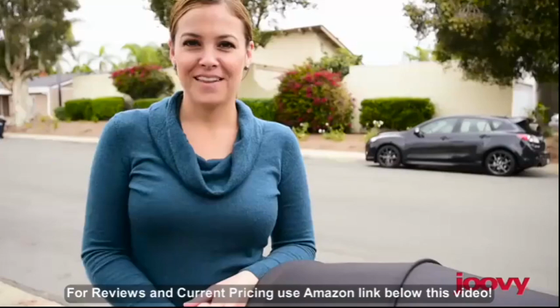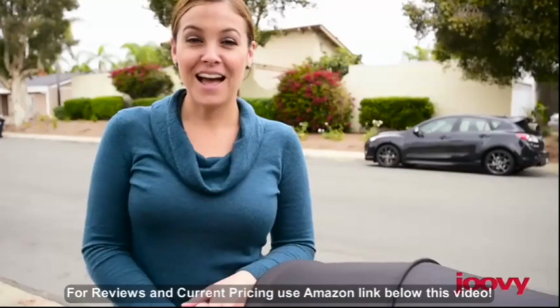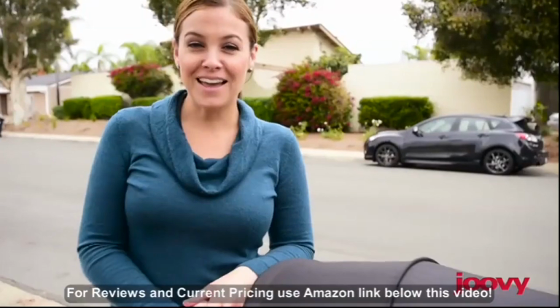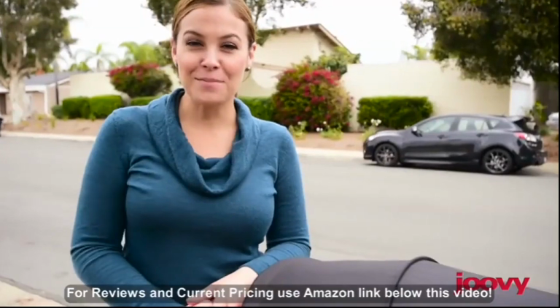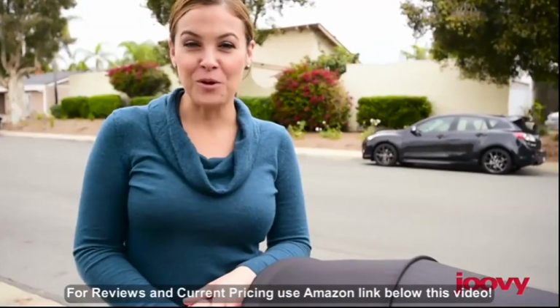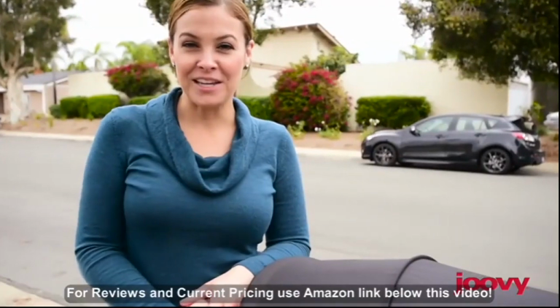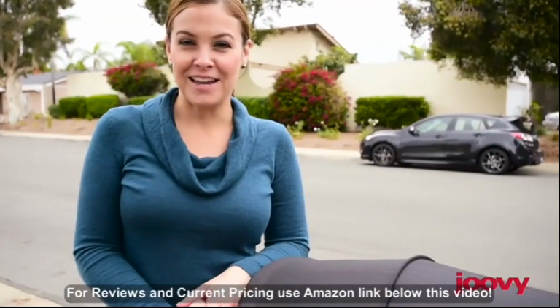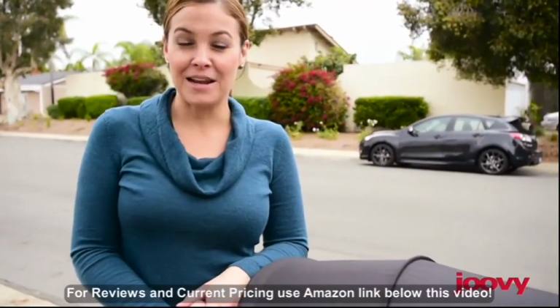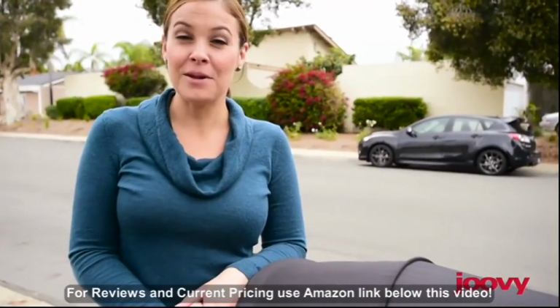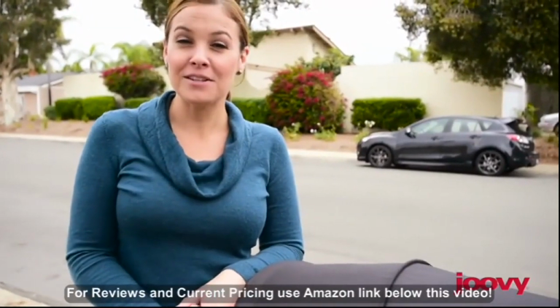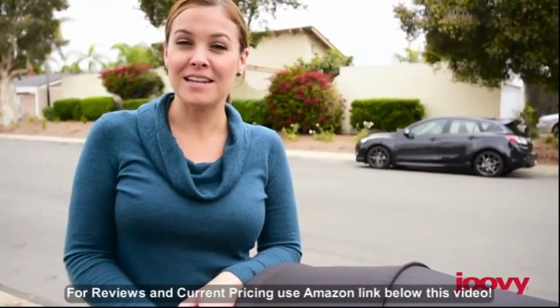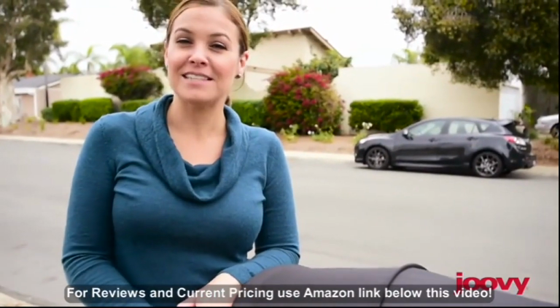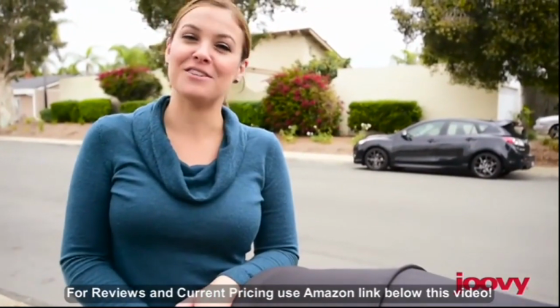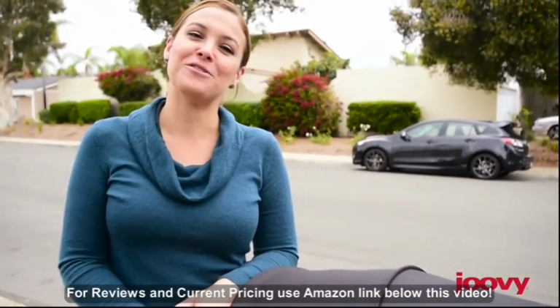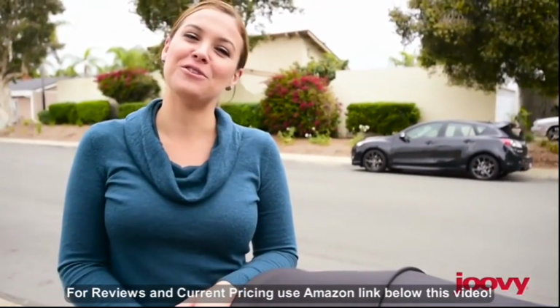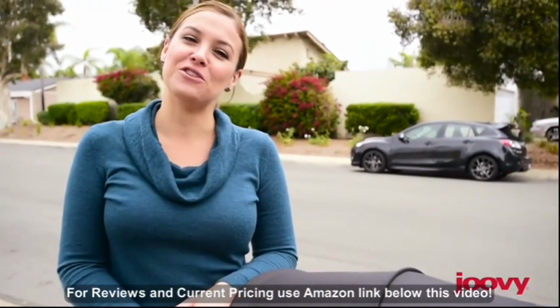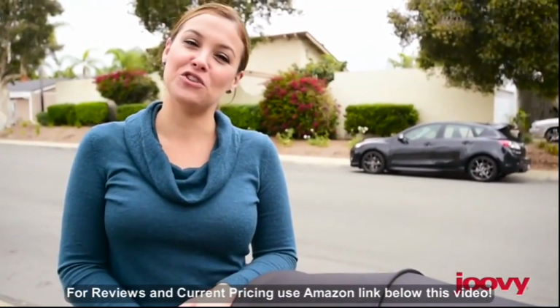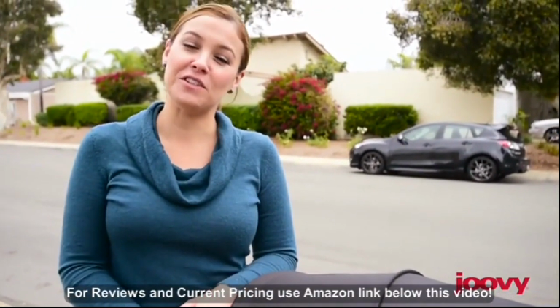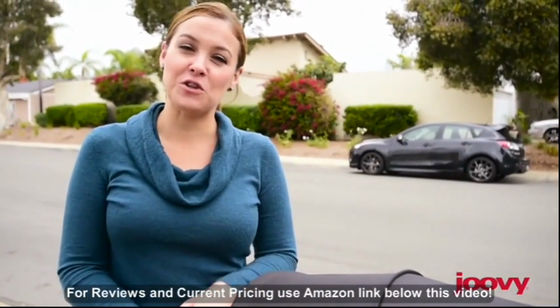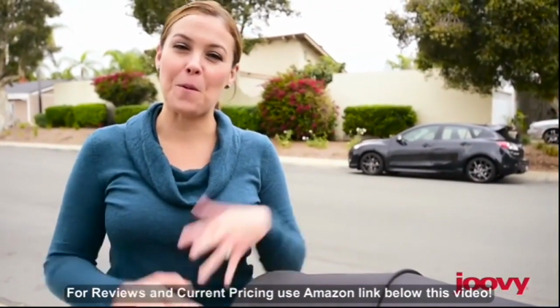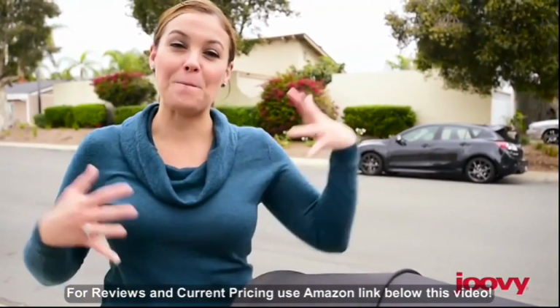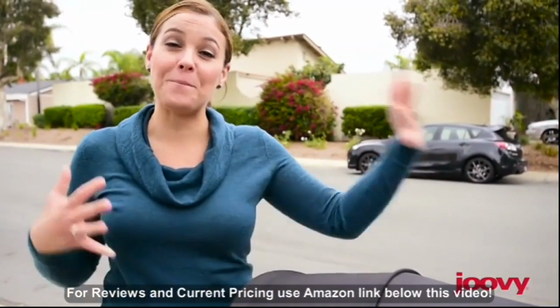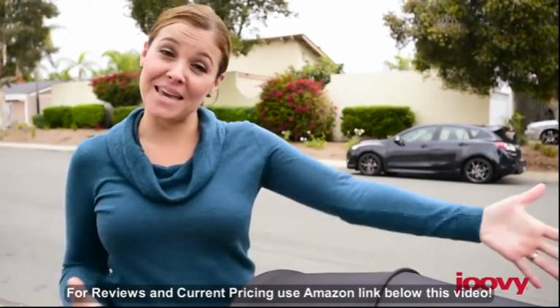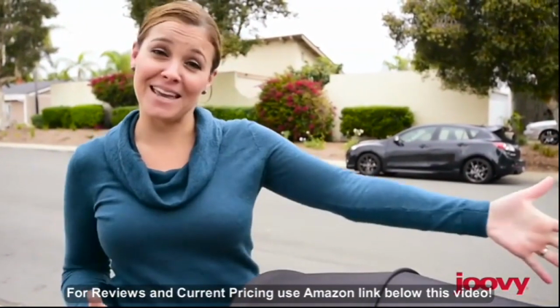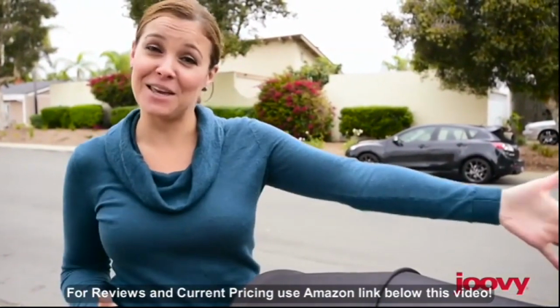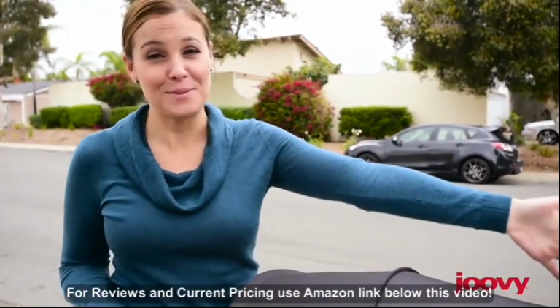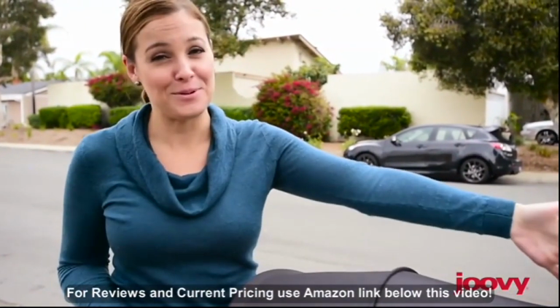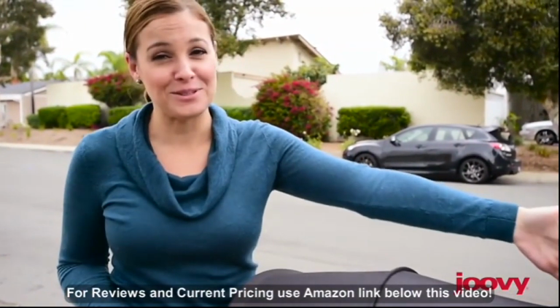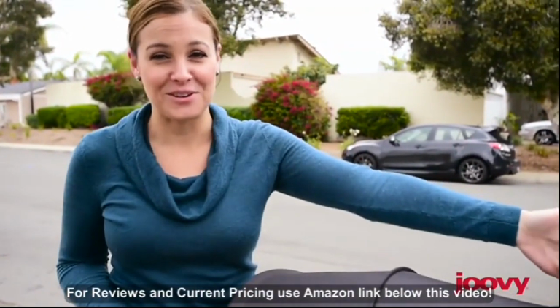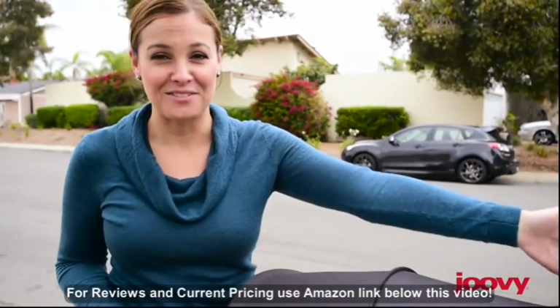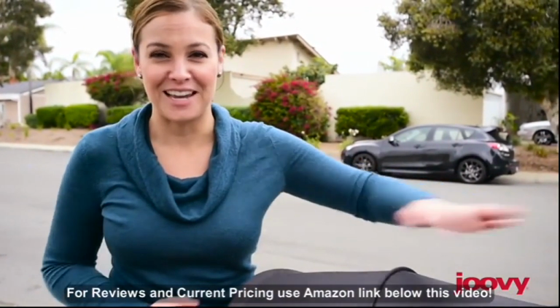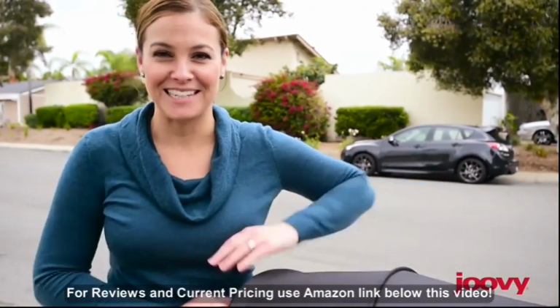Hi, I'm Courtney, and I'm here today to introduce you to Juvie's new Big Caboose Graphite.